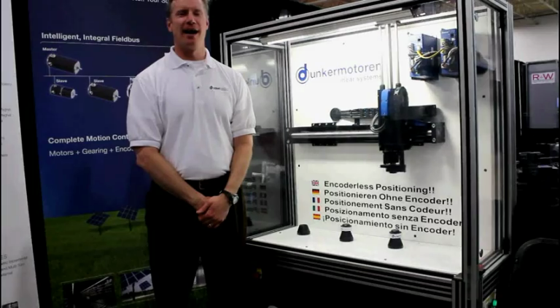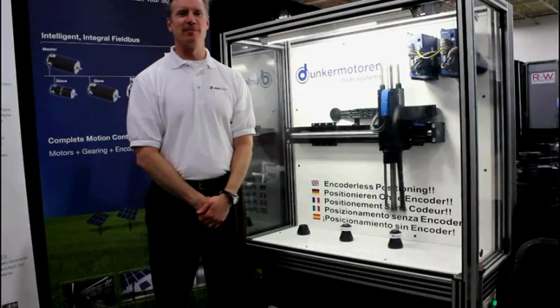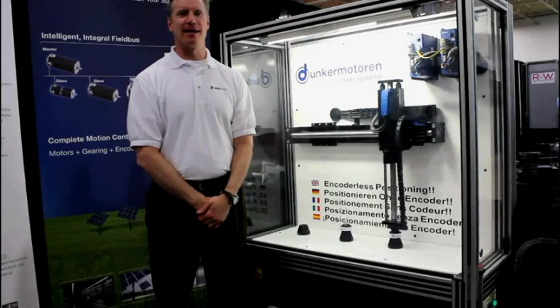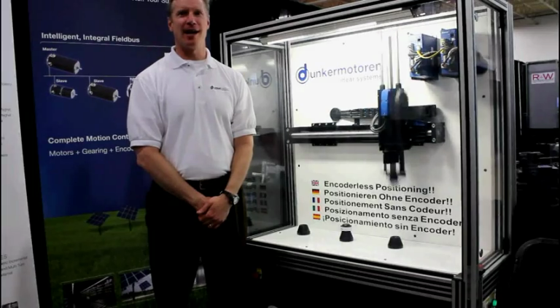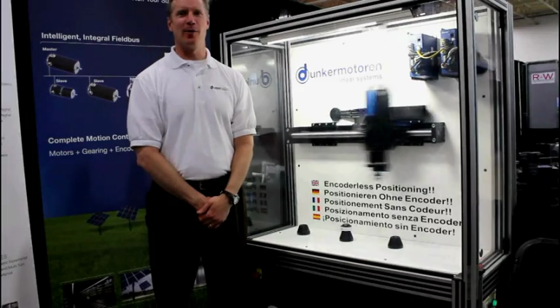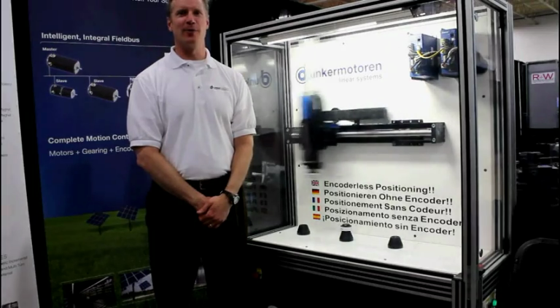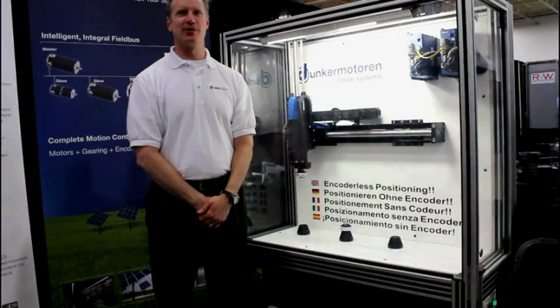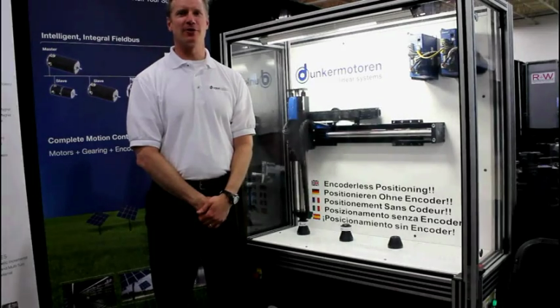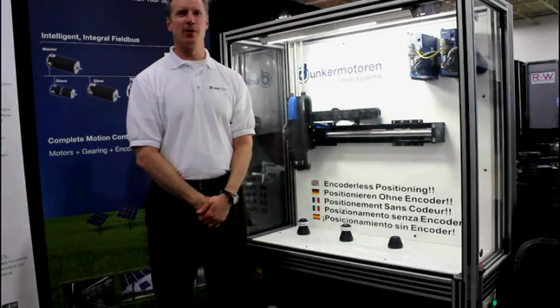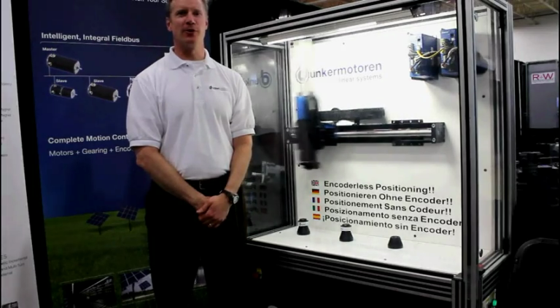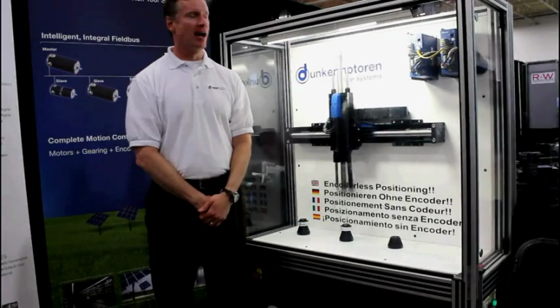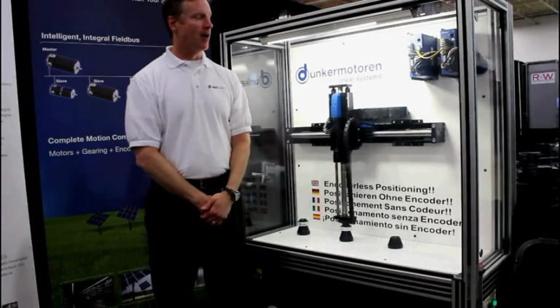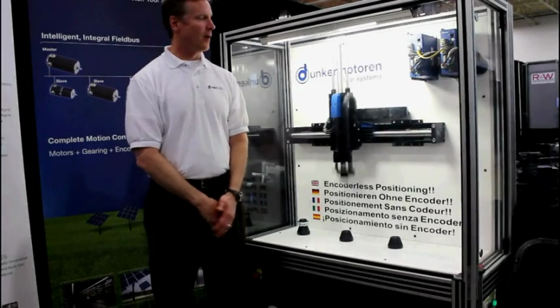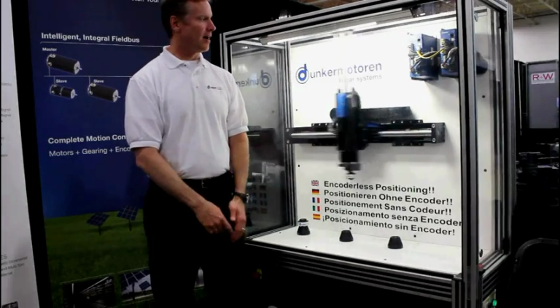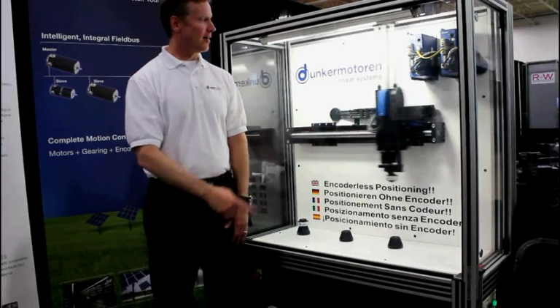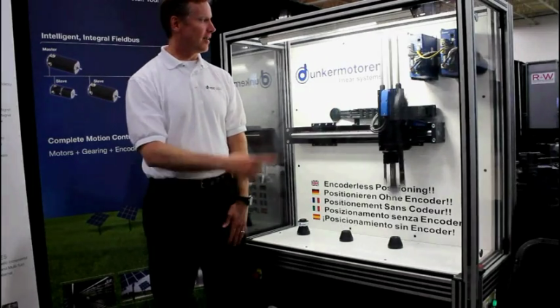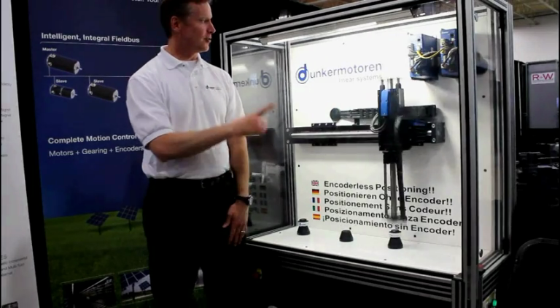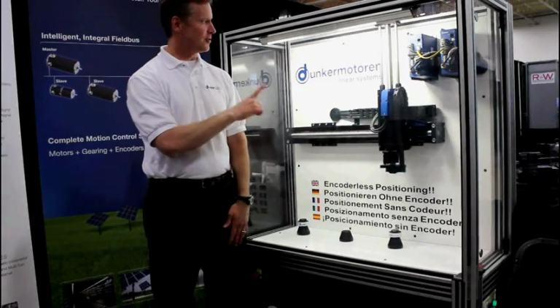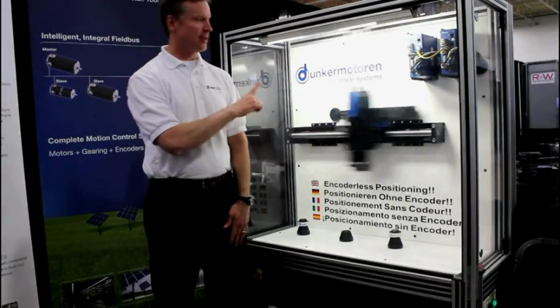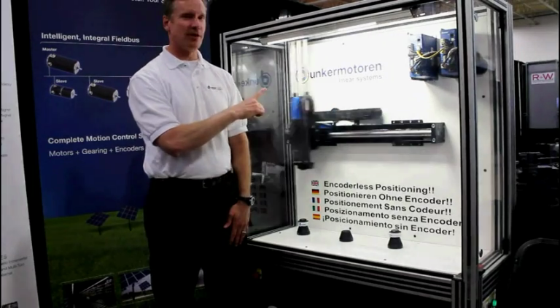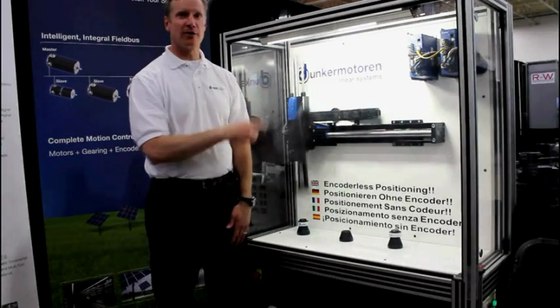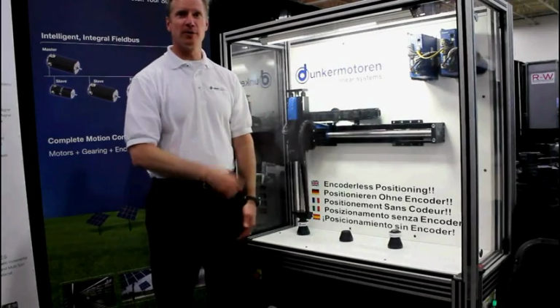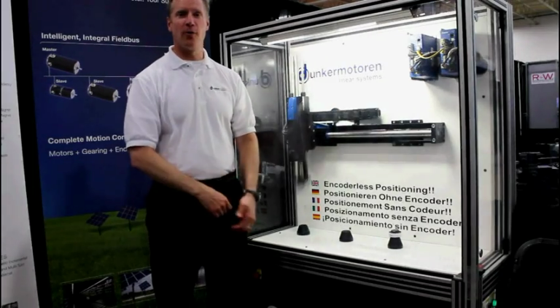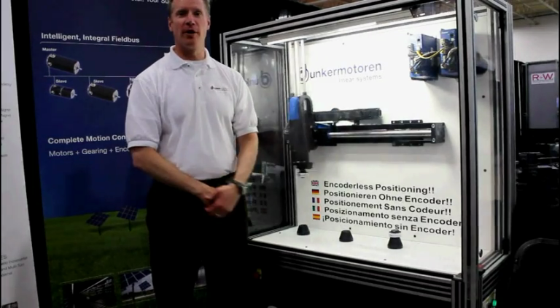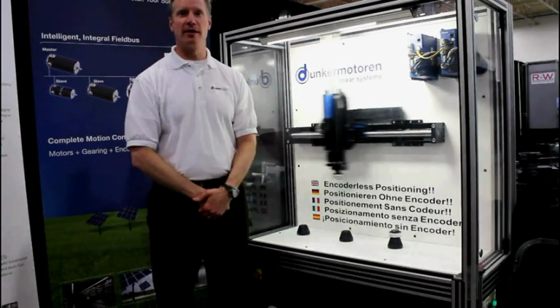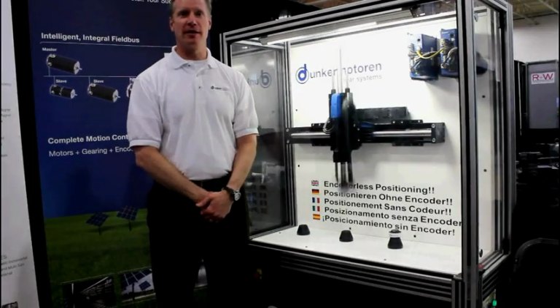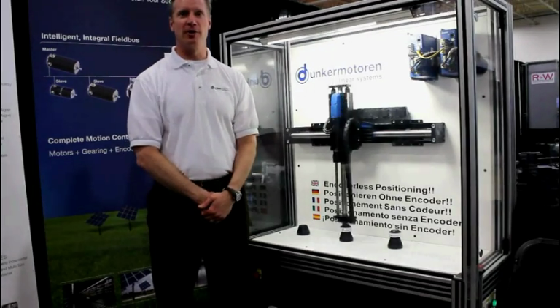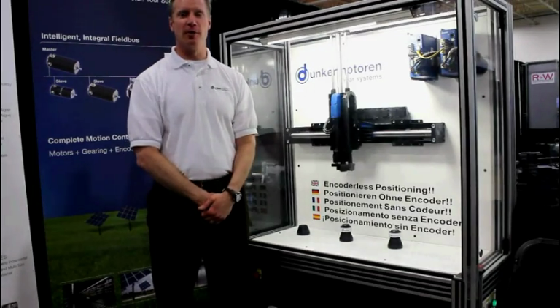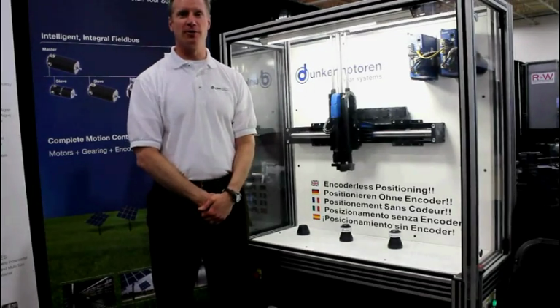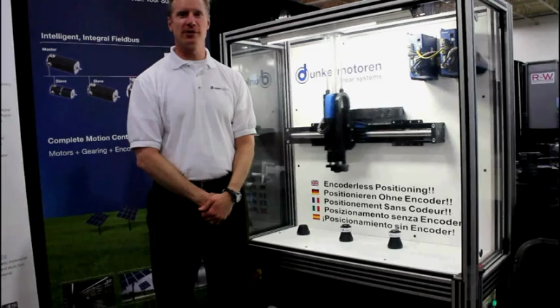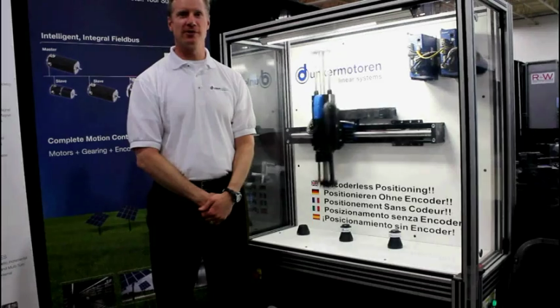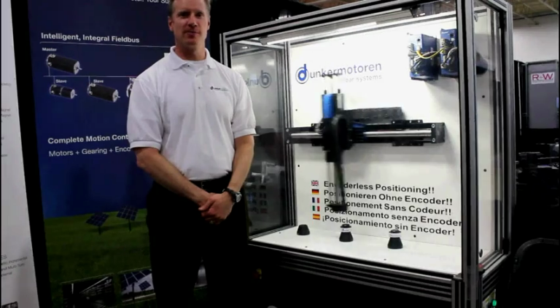Hi, I'm Don Galloway with Dunker Motors. We are introducing the Dunker Matoran linear motor systems.